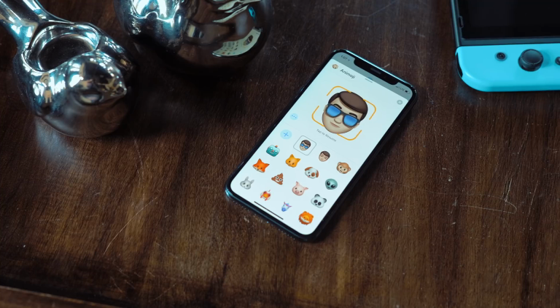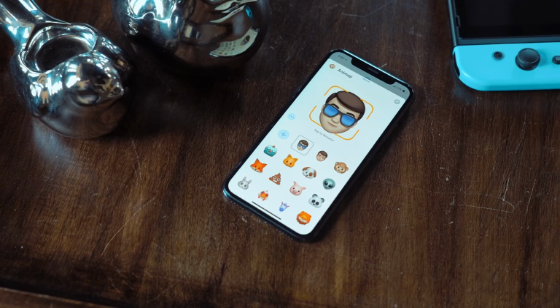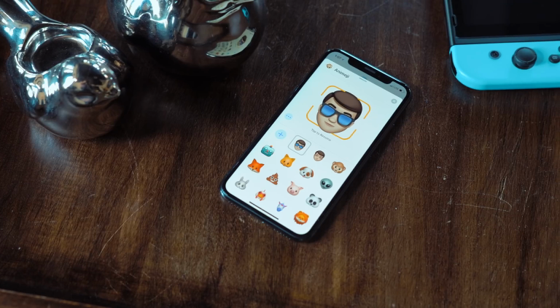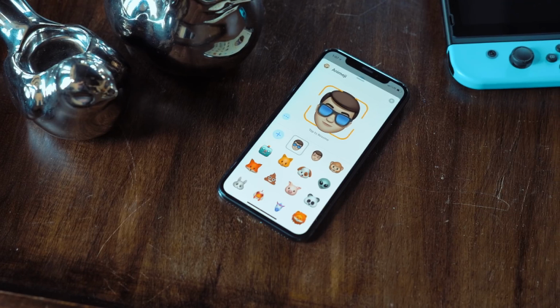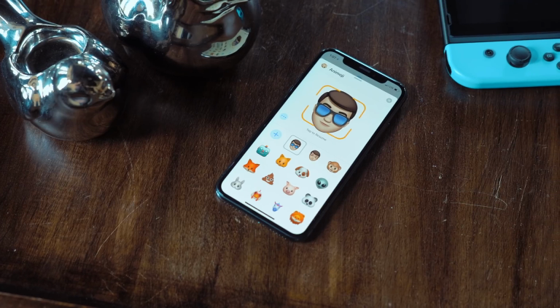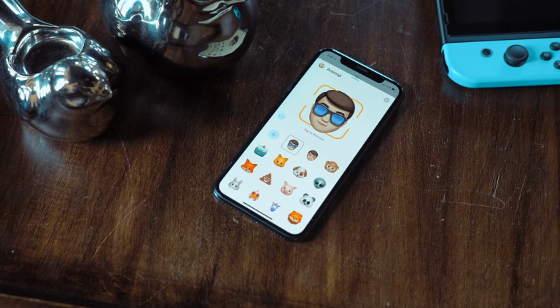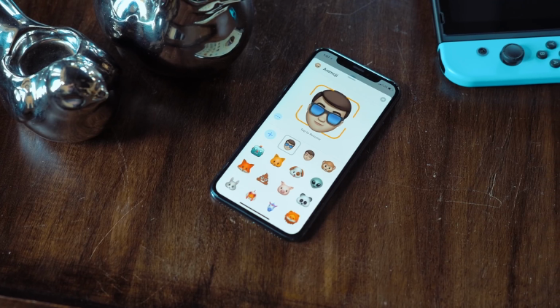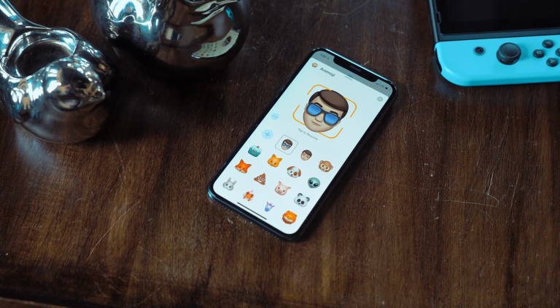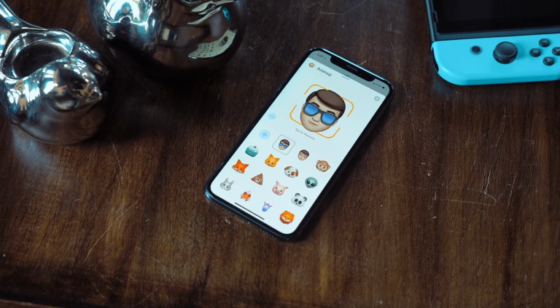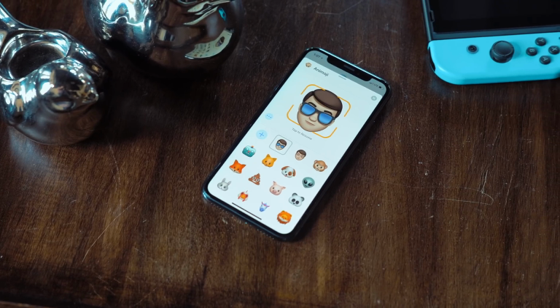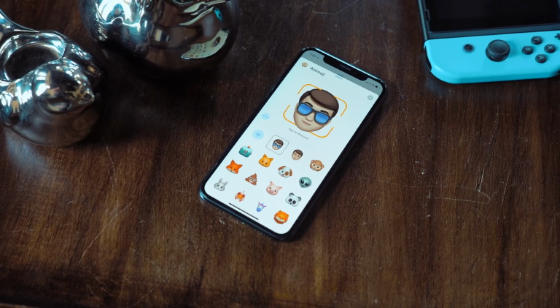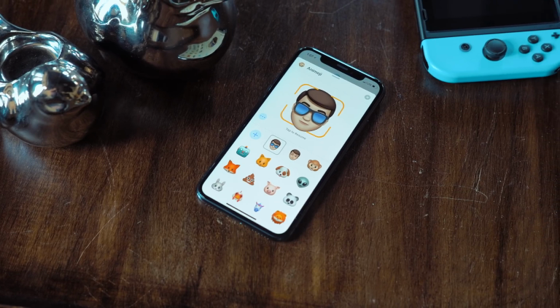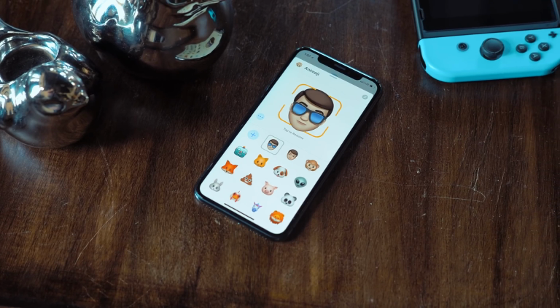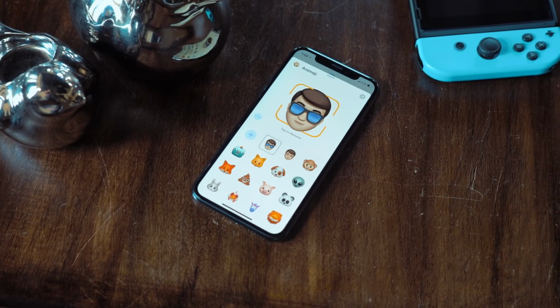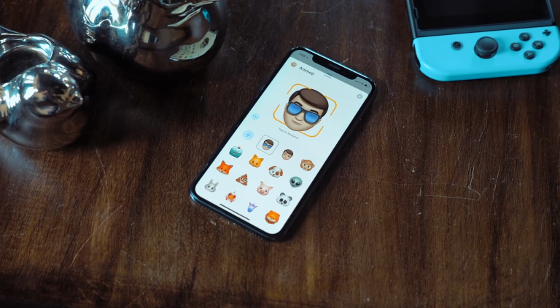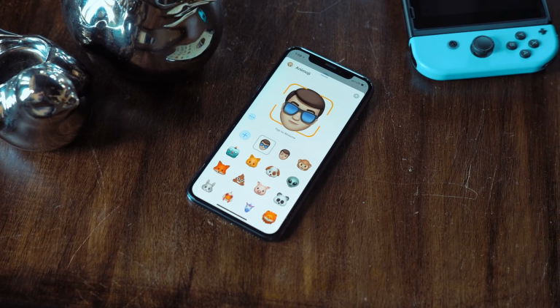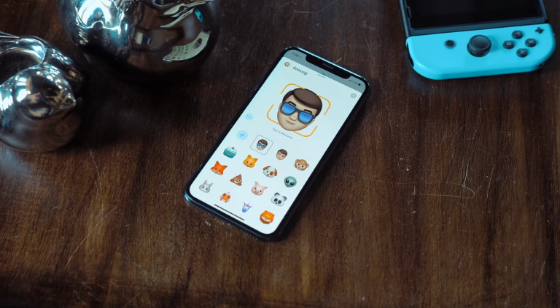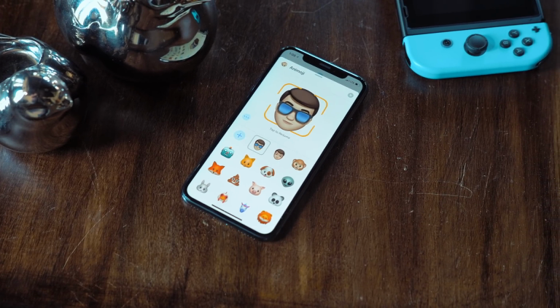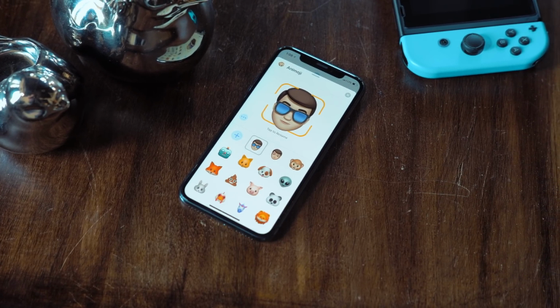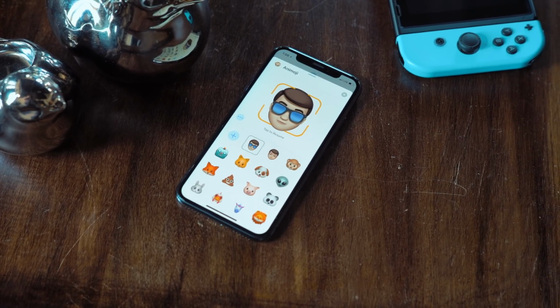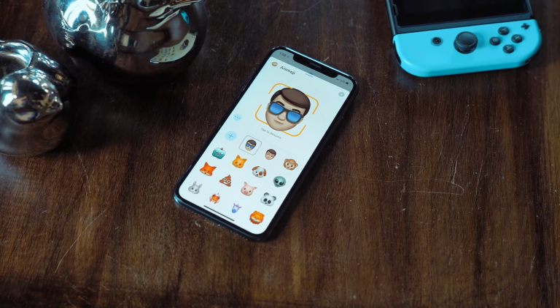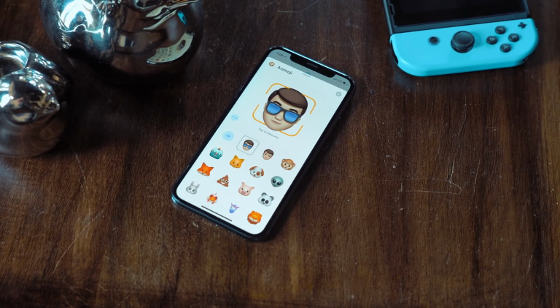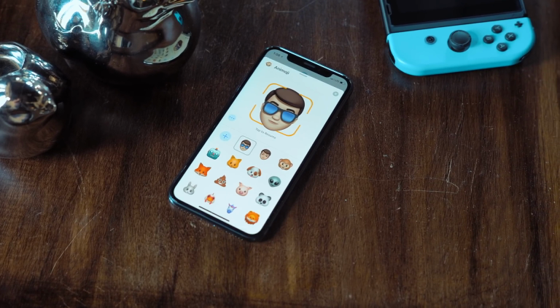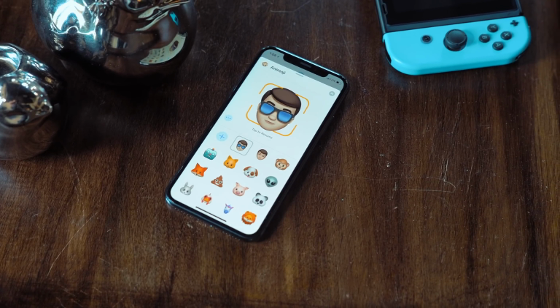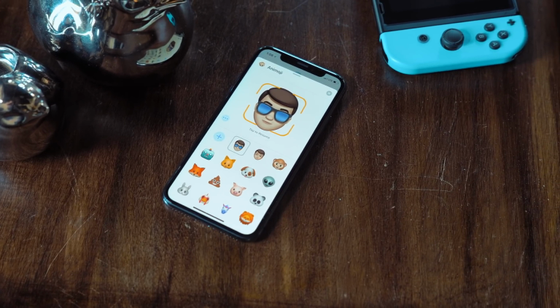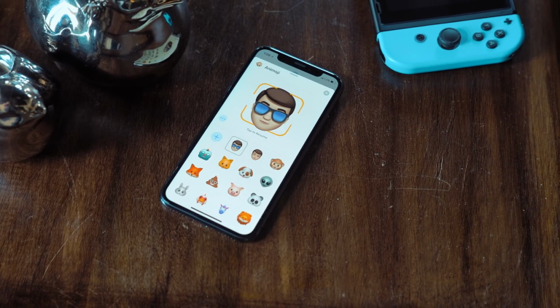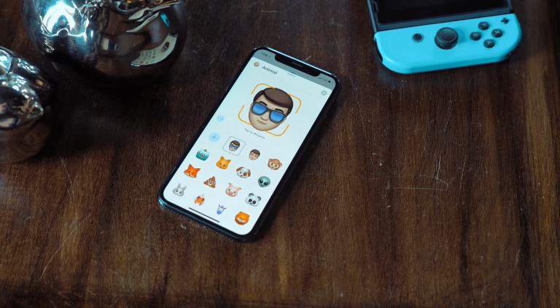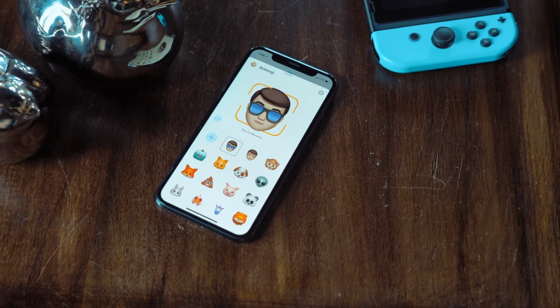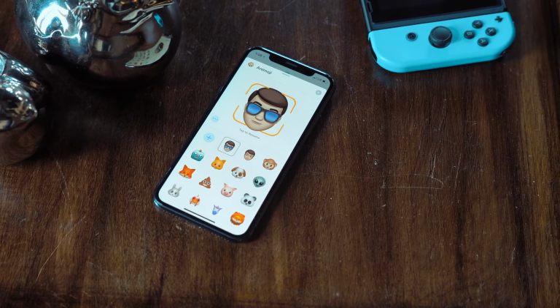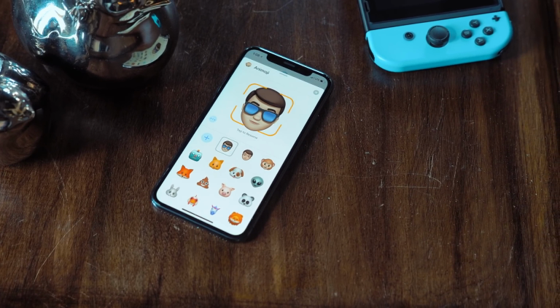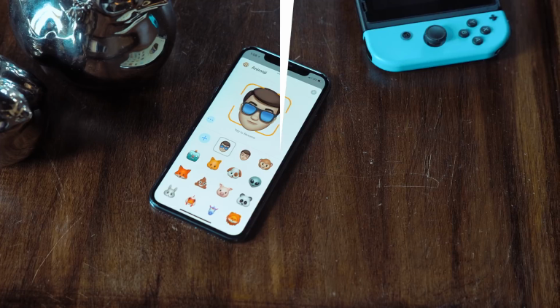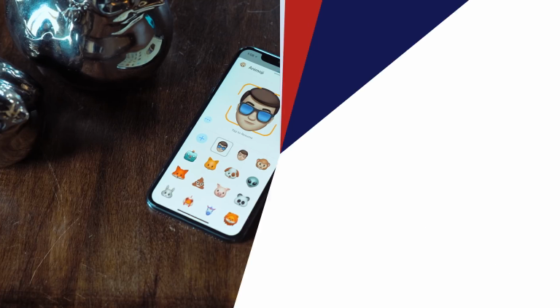Hey everyone, Dan with MacRumors, and in this video we're going to go hands-on and check out what's new in iOS 12.